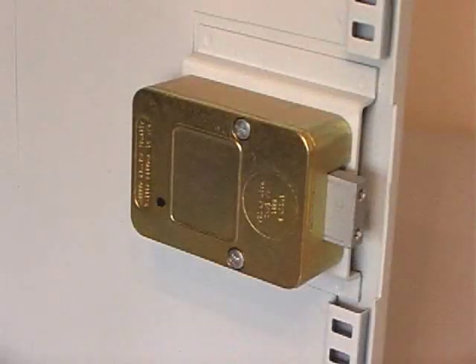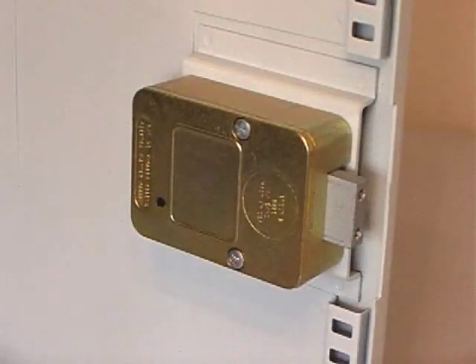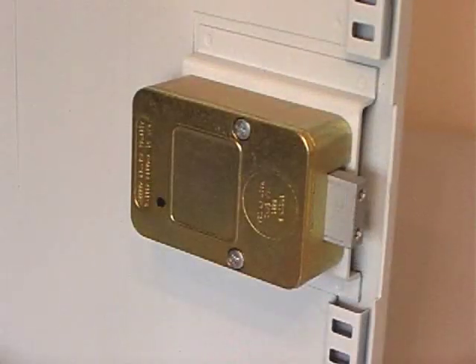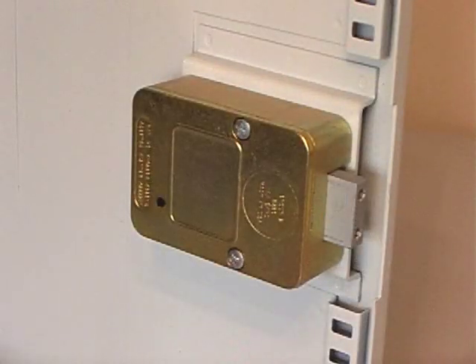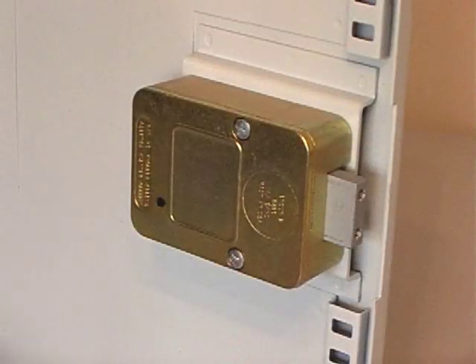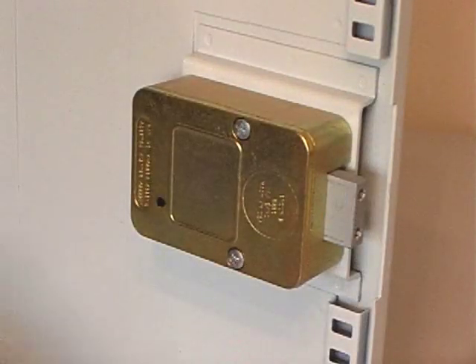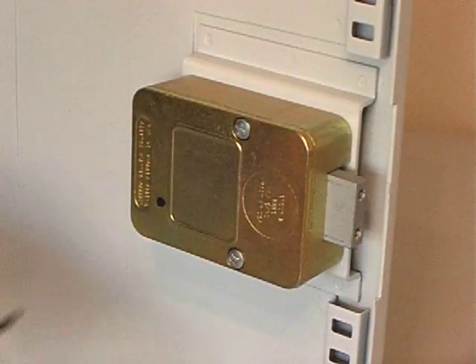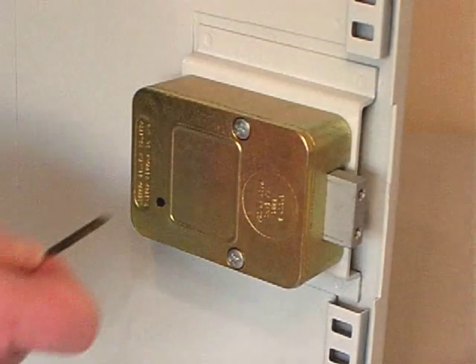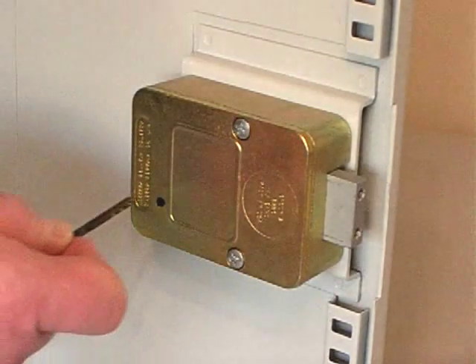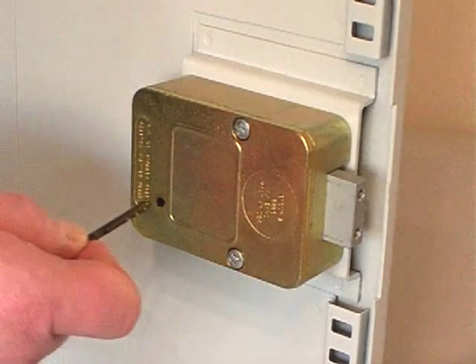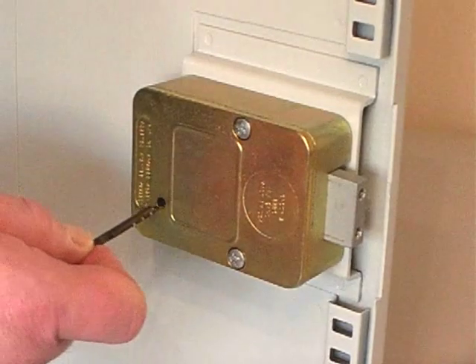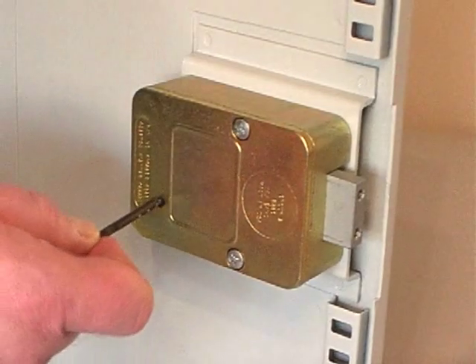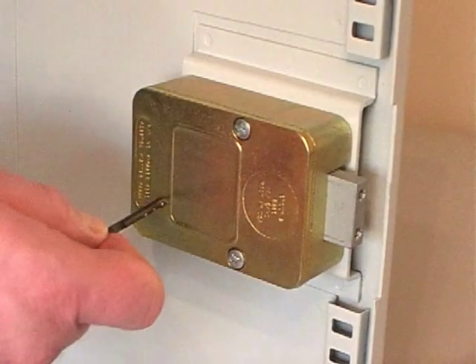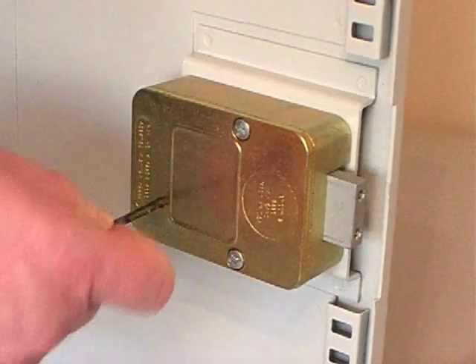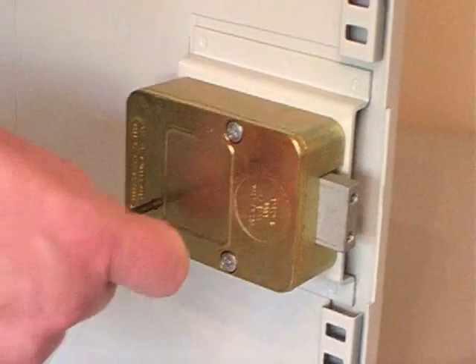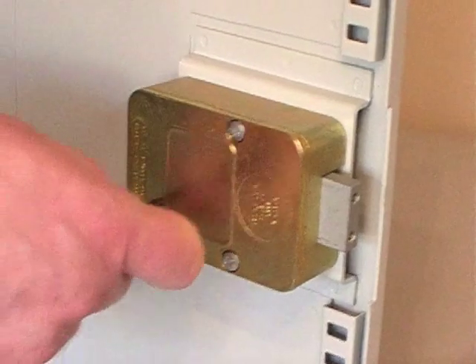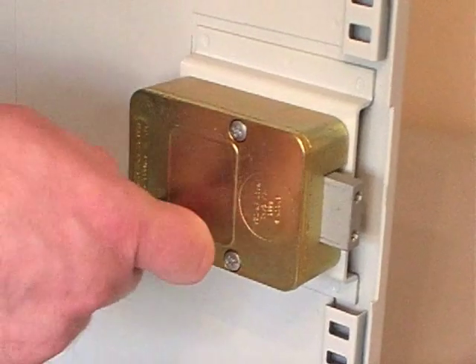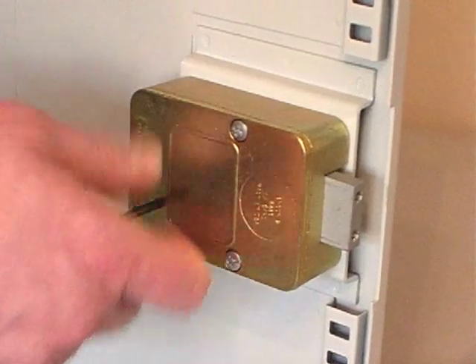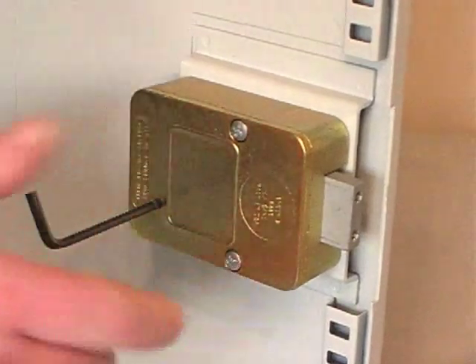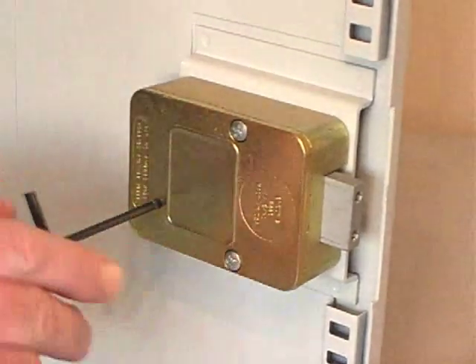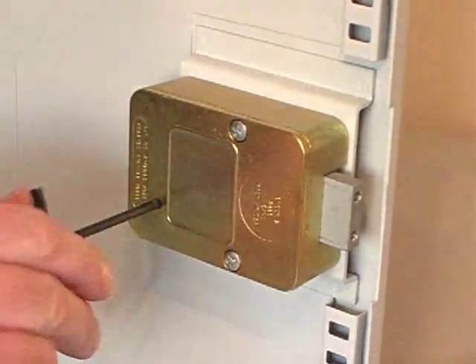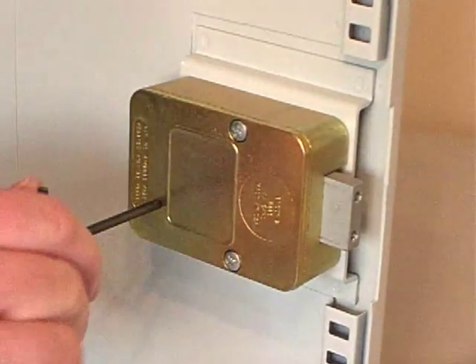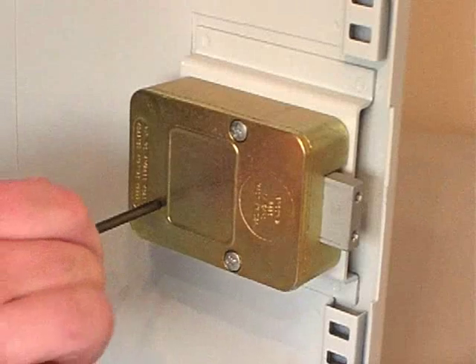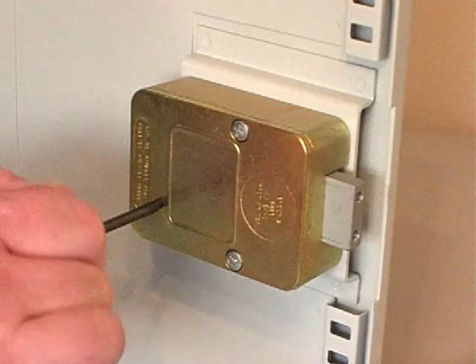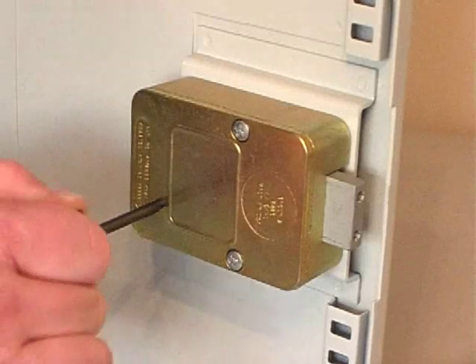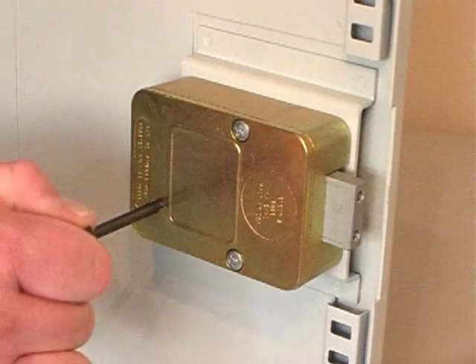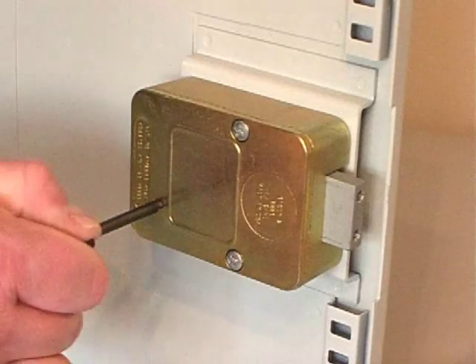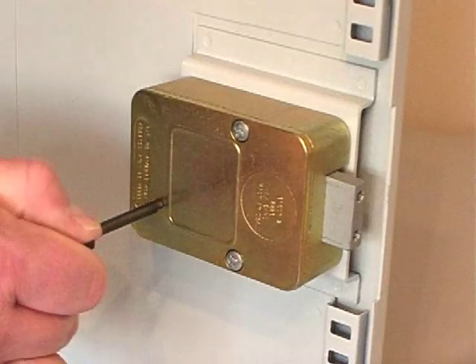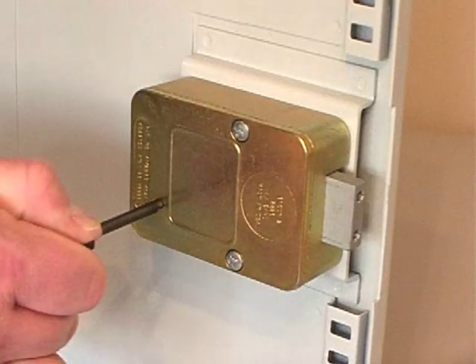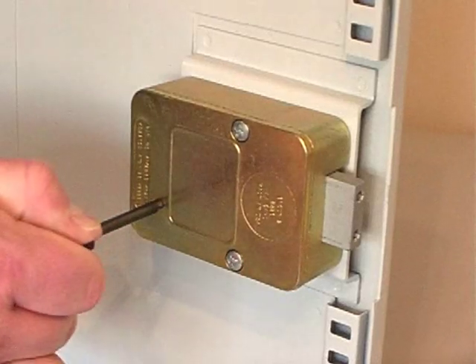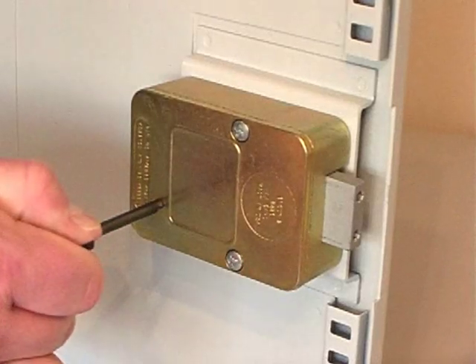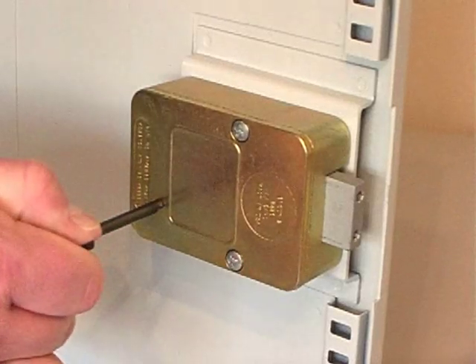We can now insert the change key into the back of the lock and unlock the wheels, ready for changing the code.